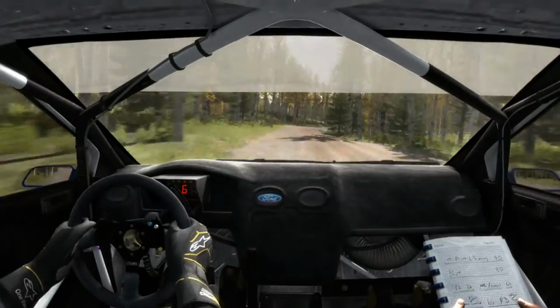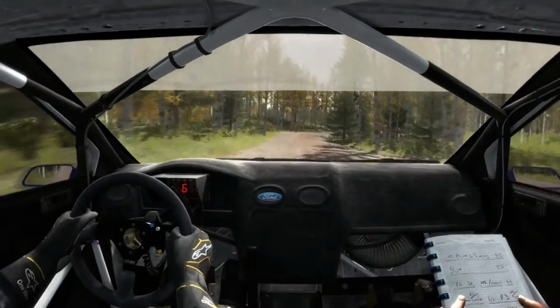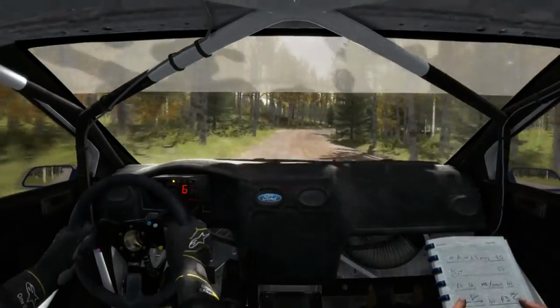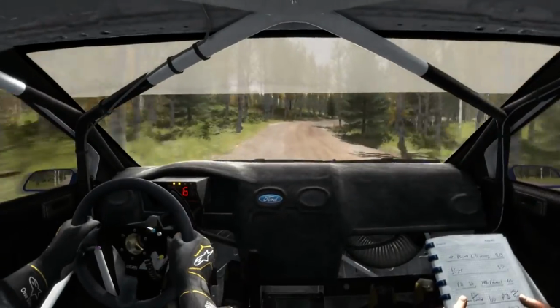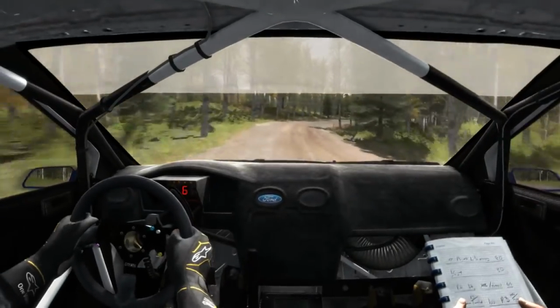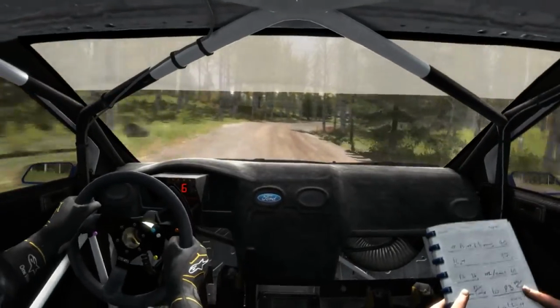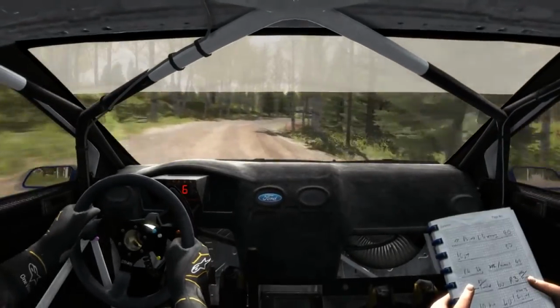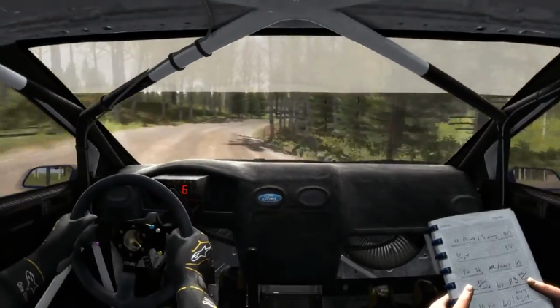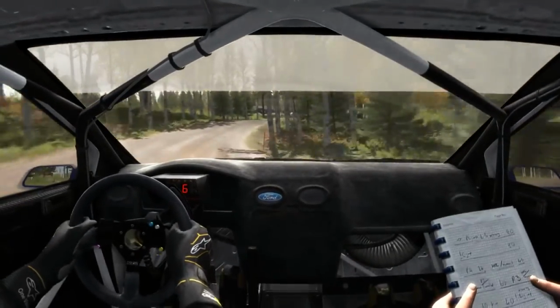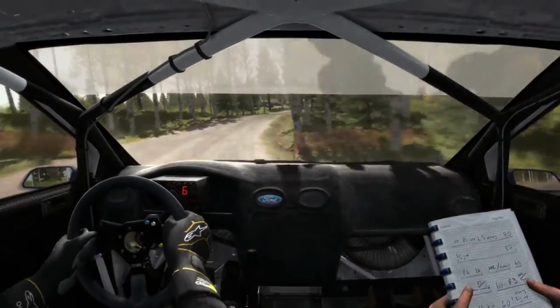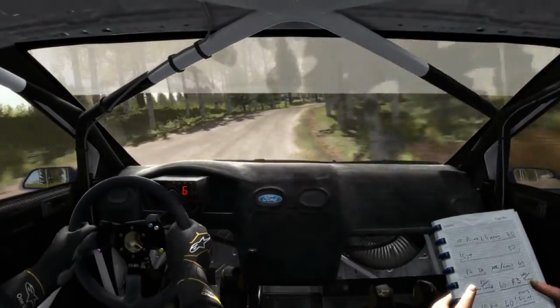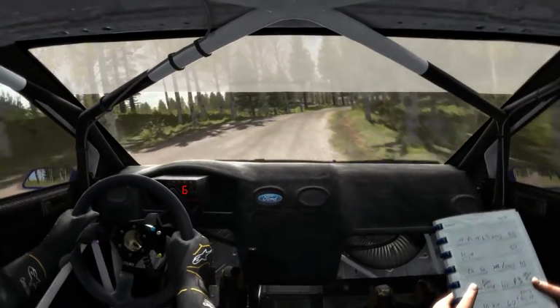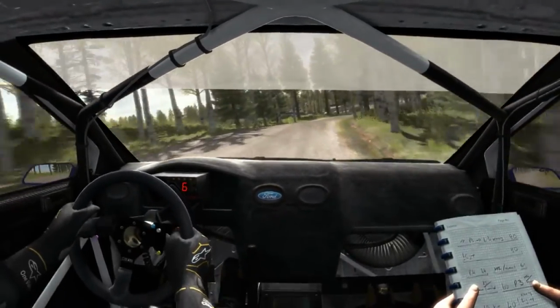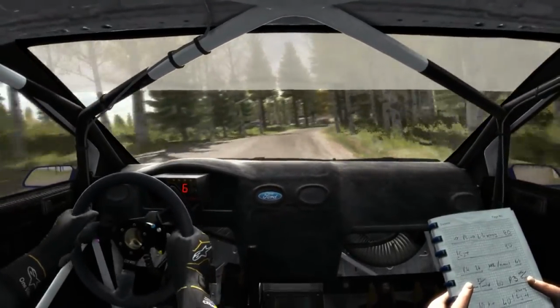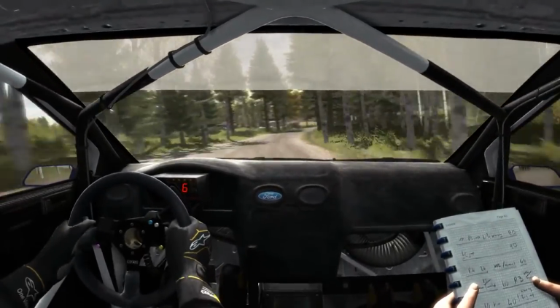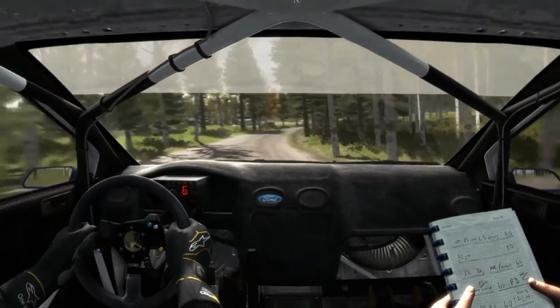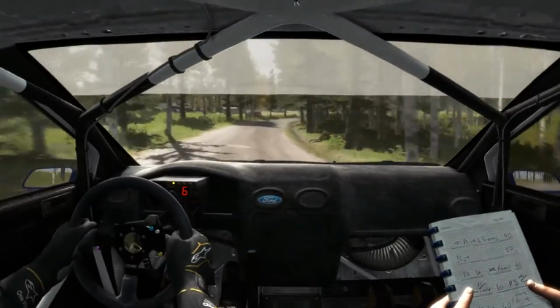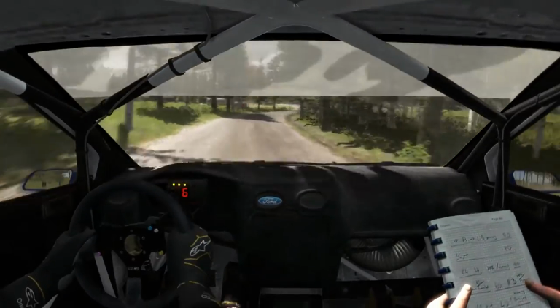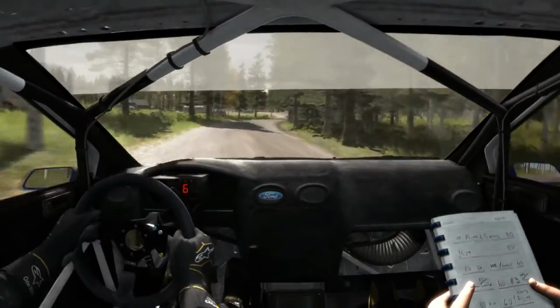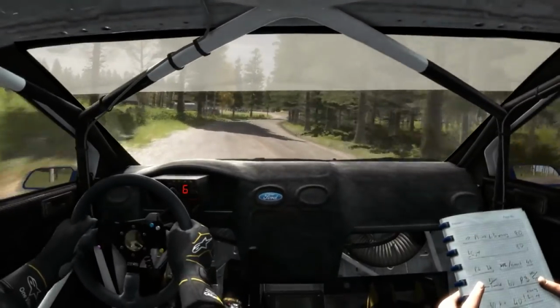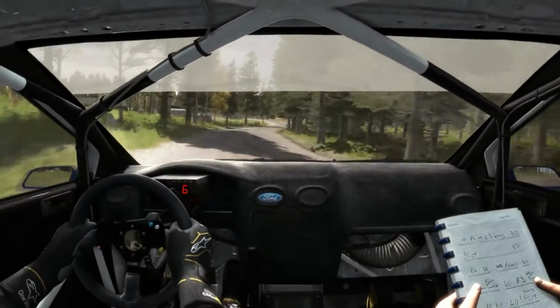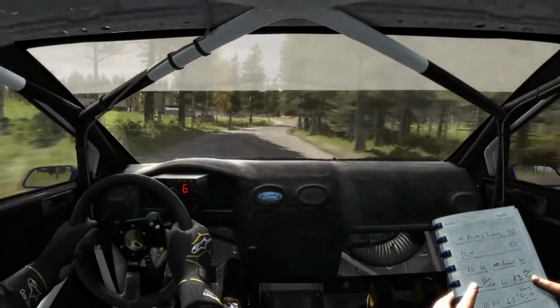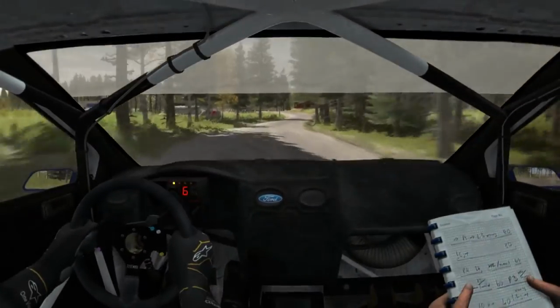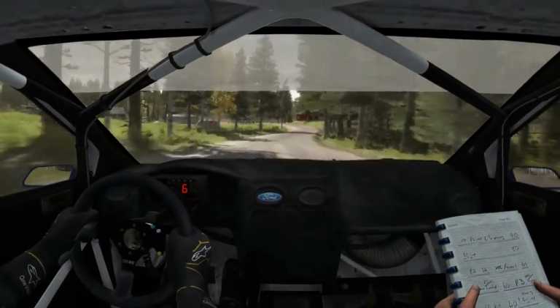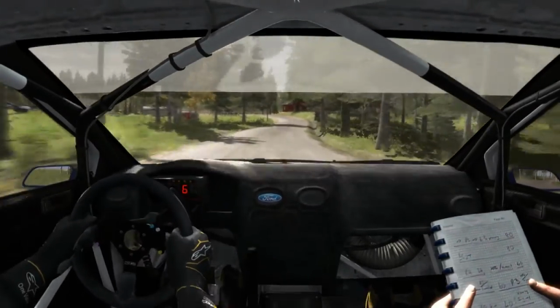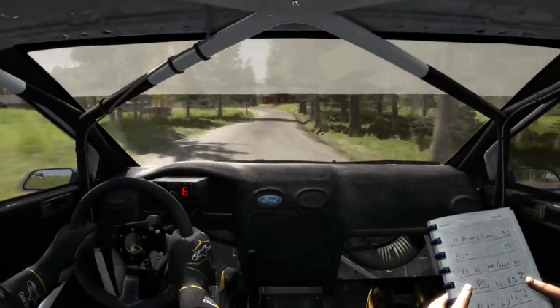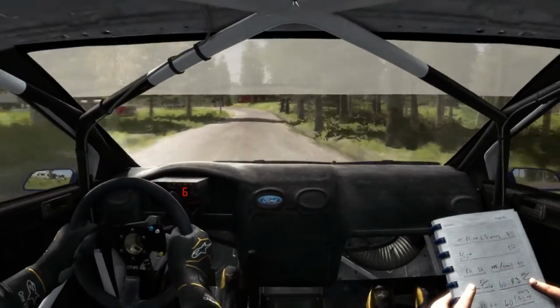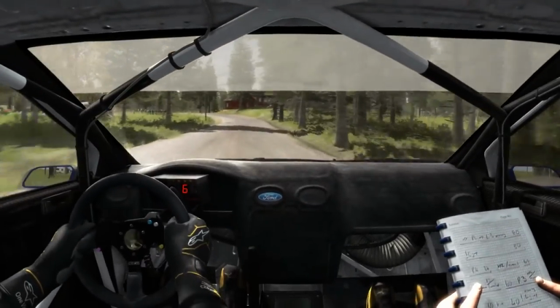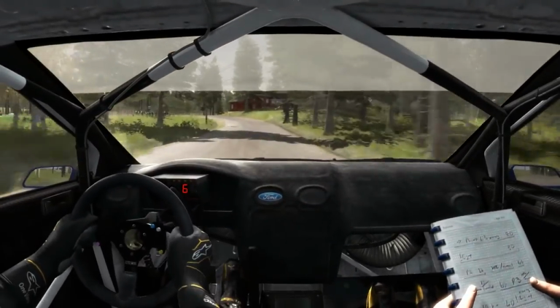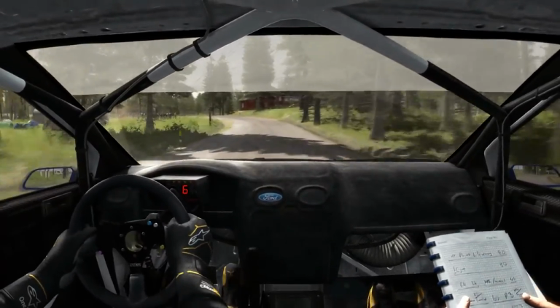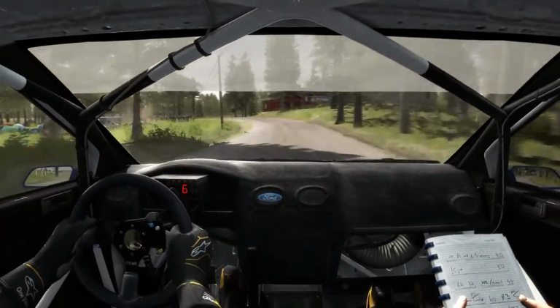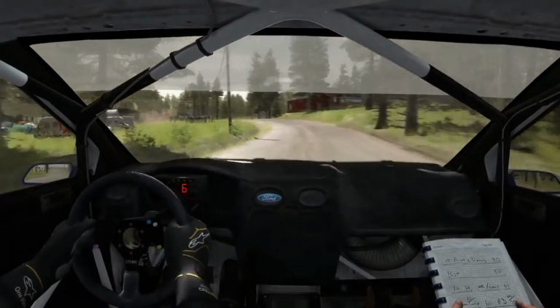And tight, 40, left 4, long. Open, into turn, square, left long. Don't cut.